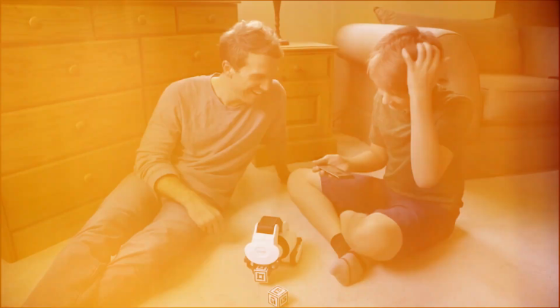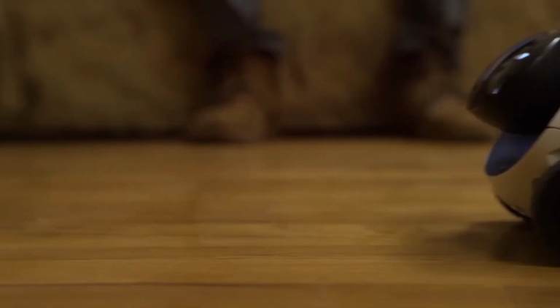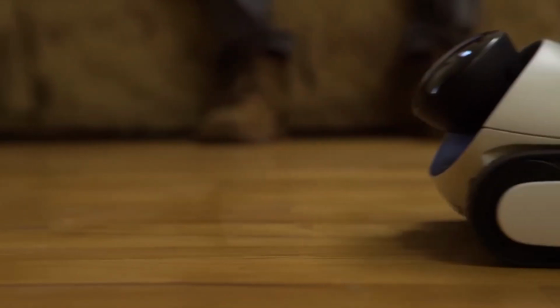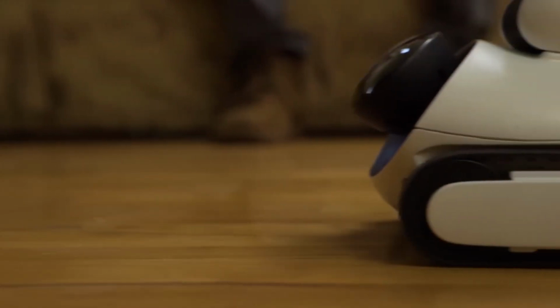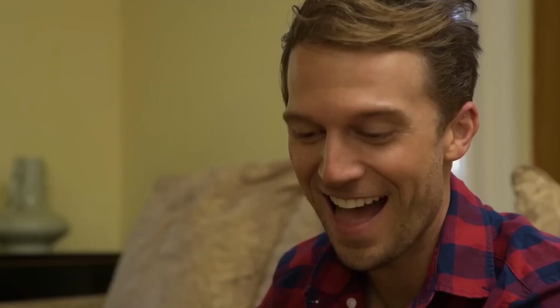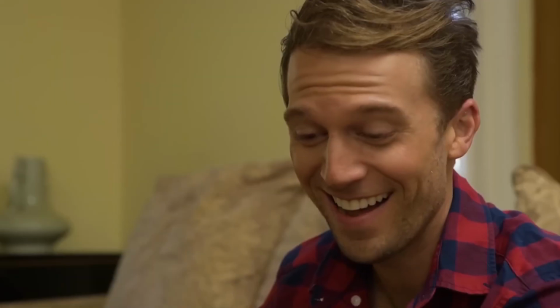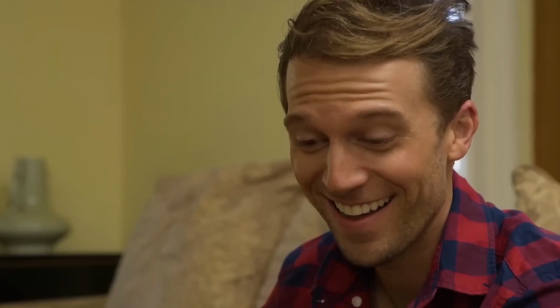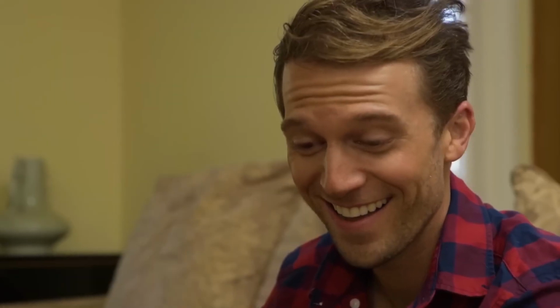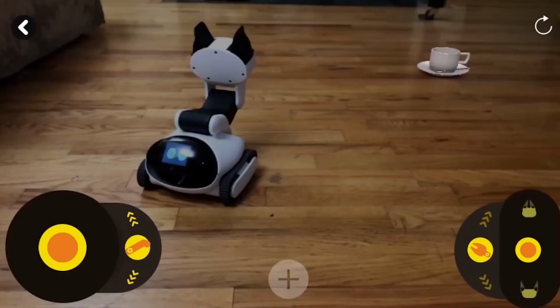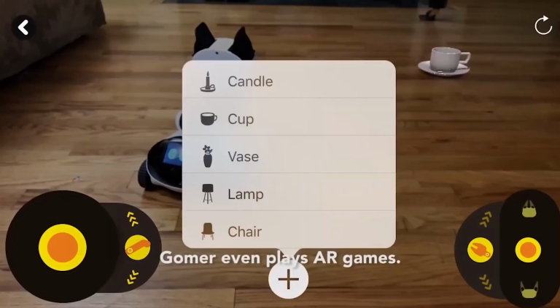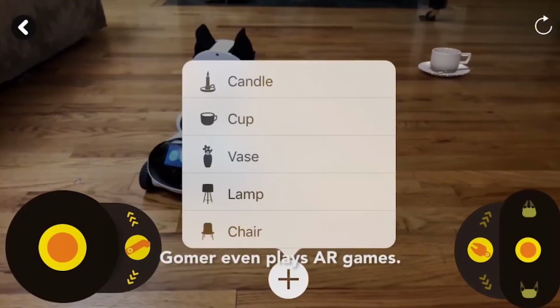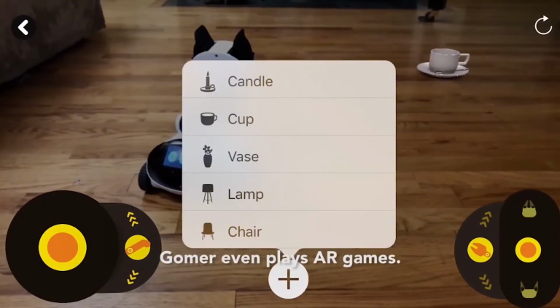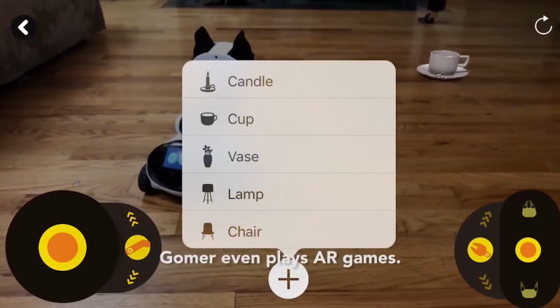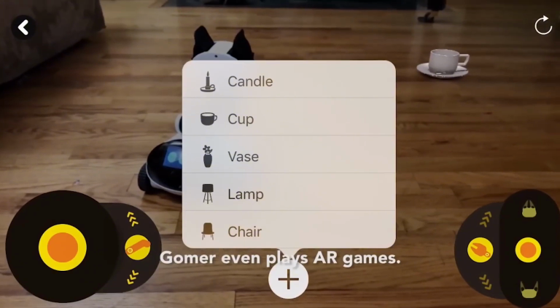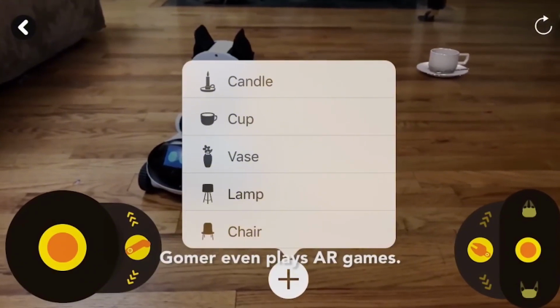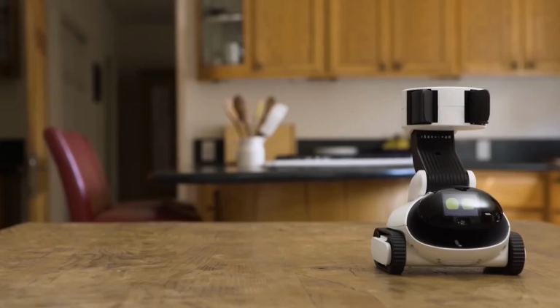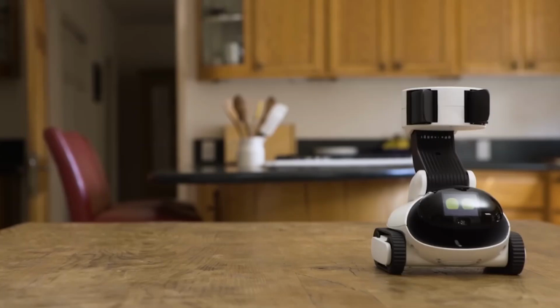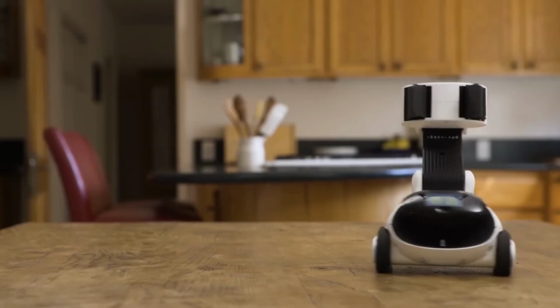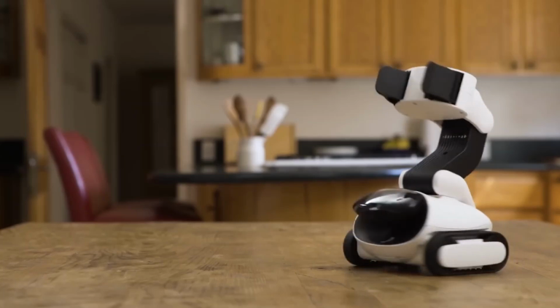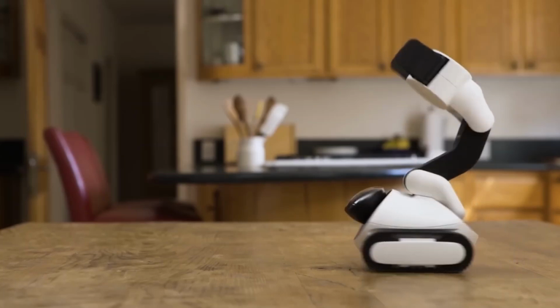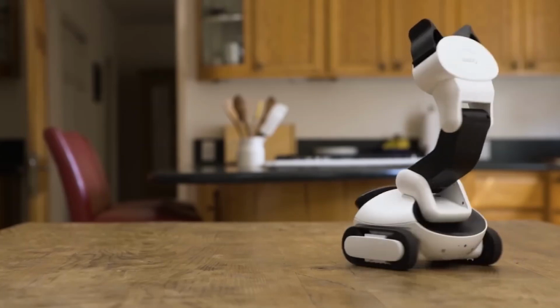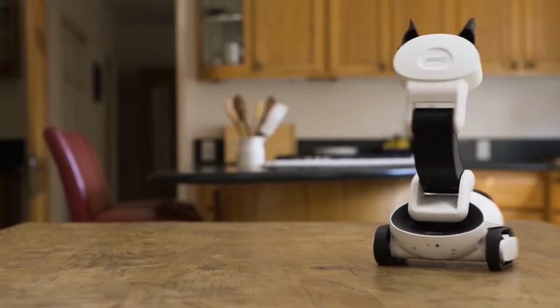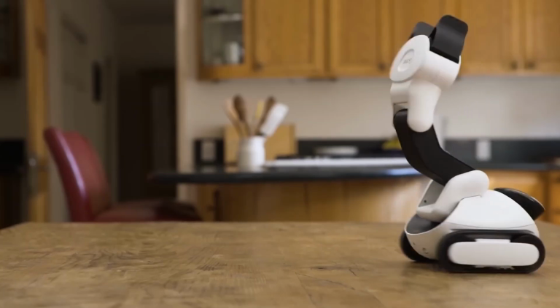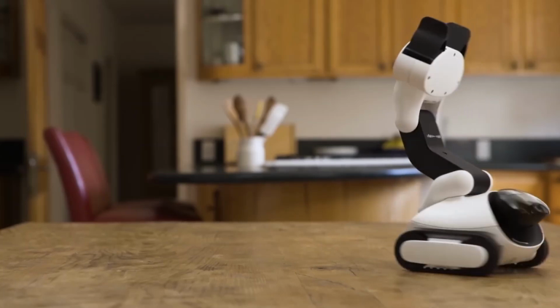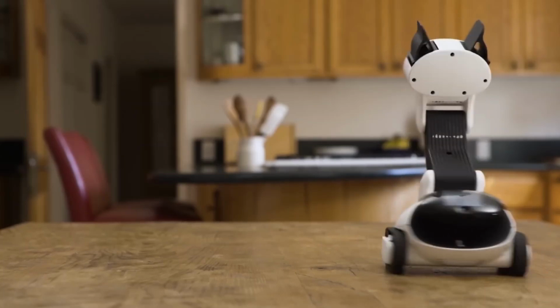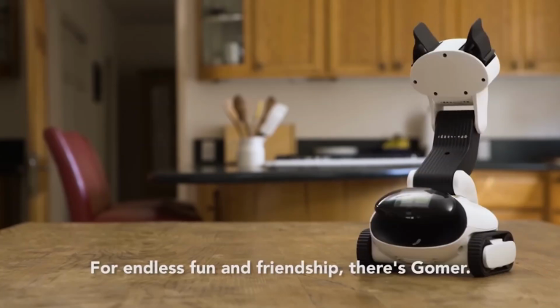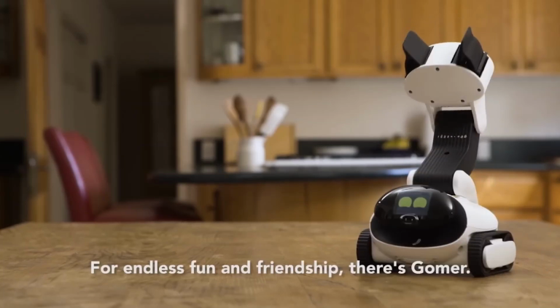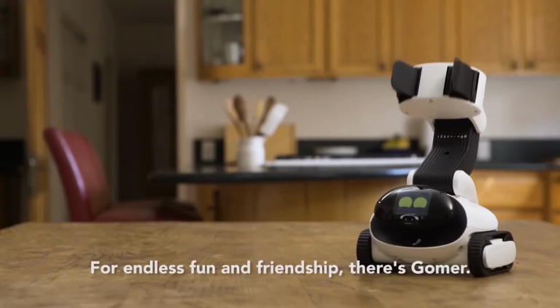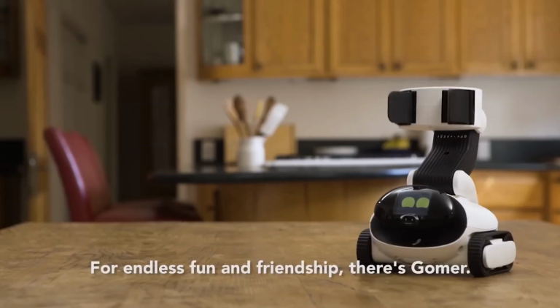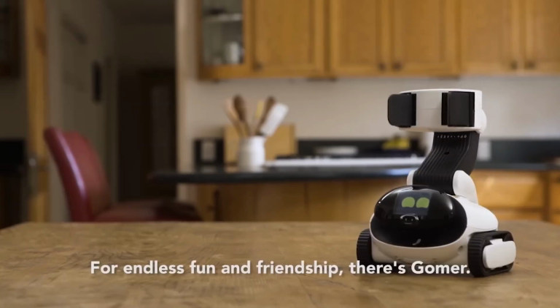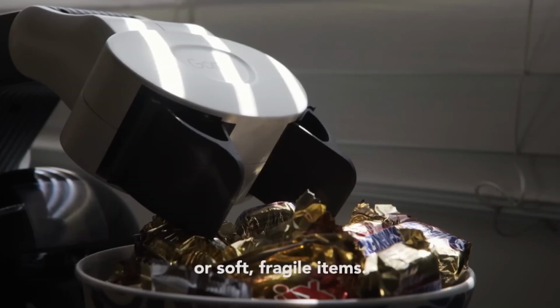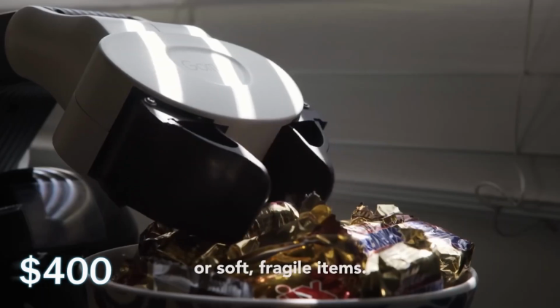Through the facial recognition system, the robot is able to address people by their names and even greet them. This robot will cost you approximately $400.